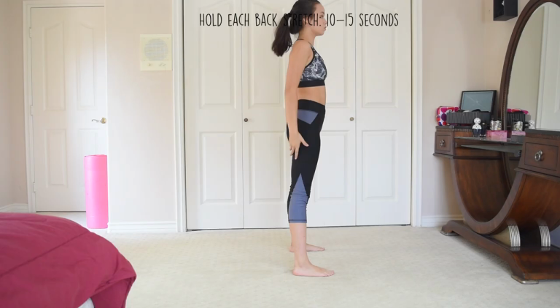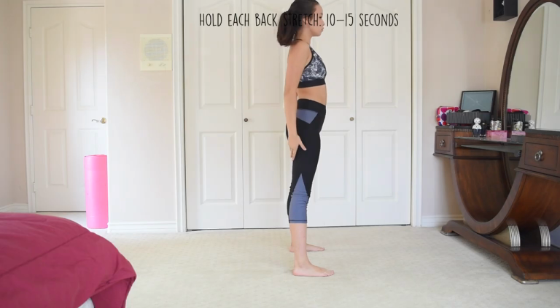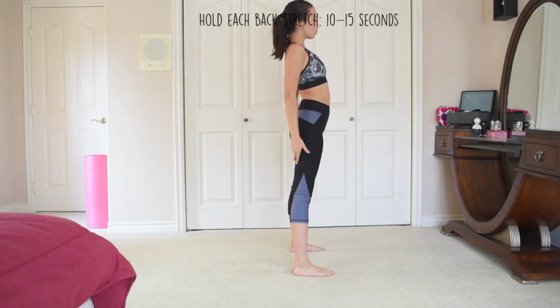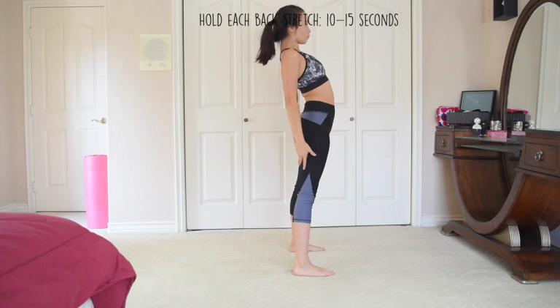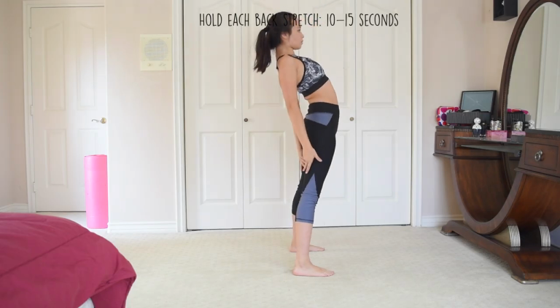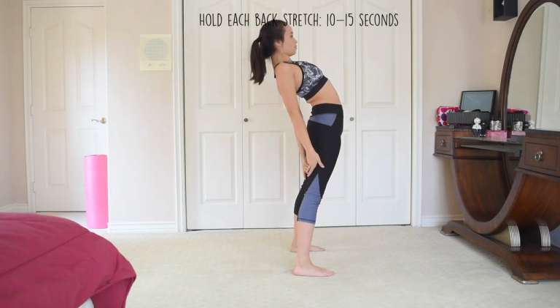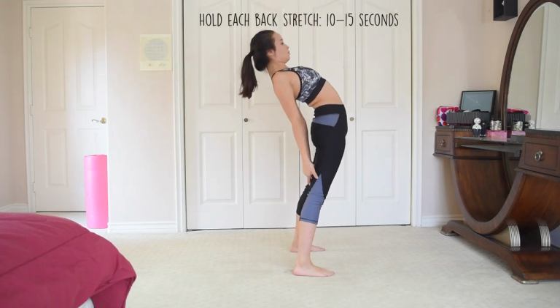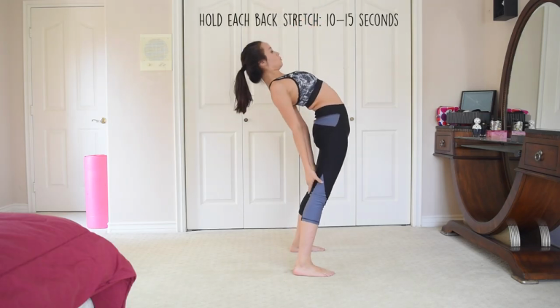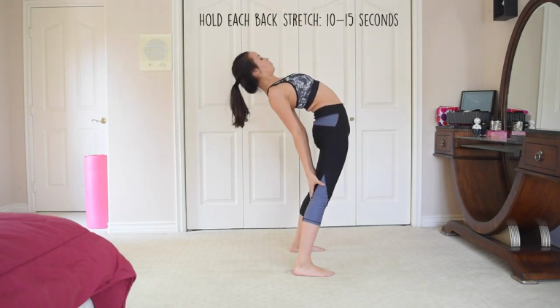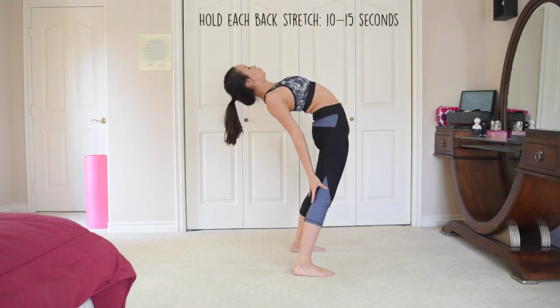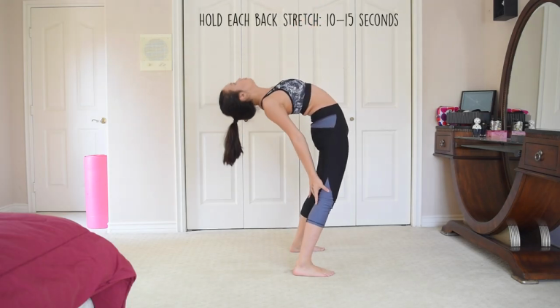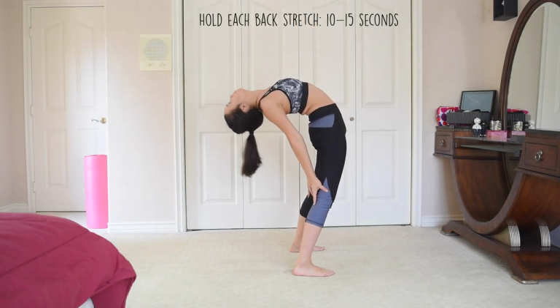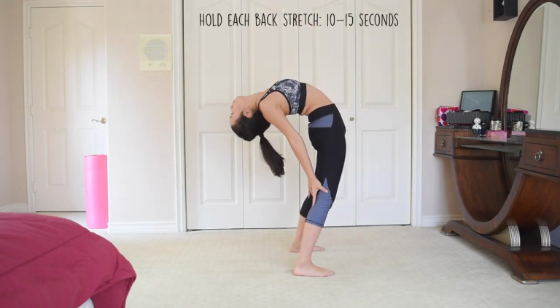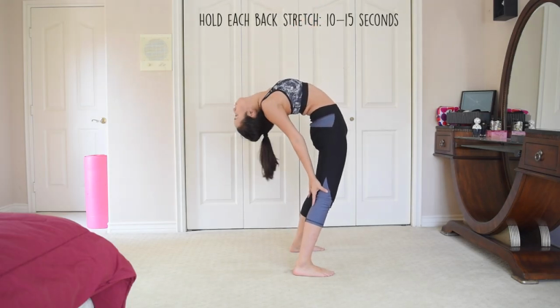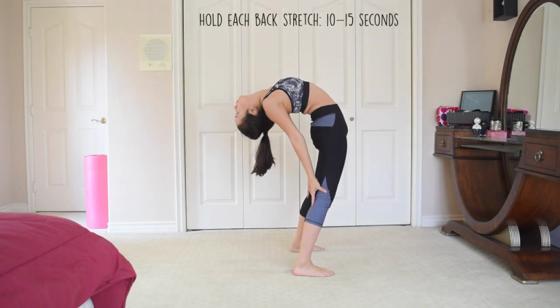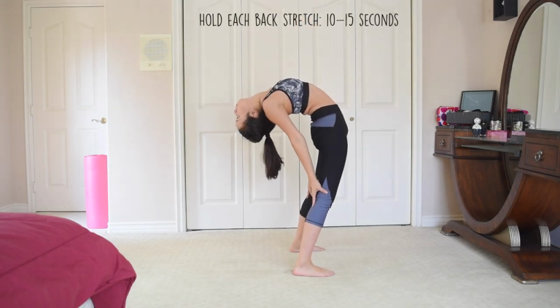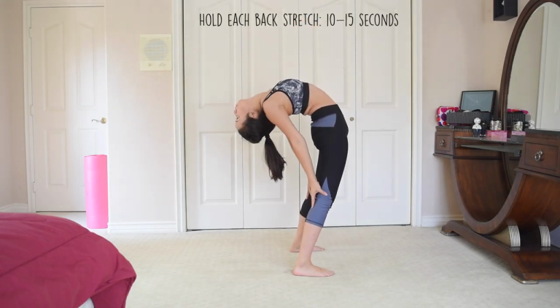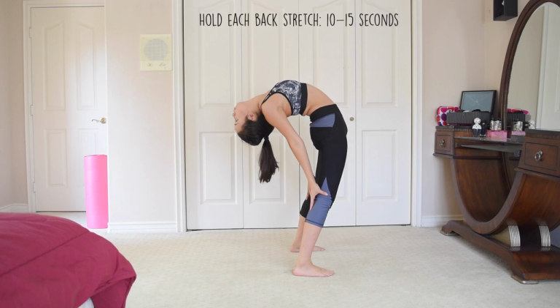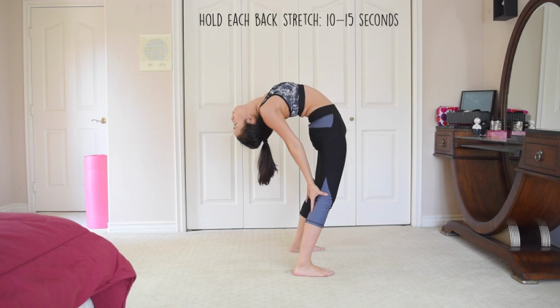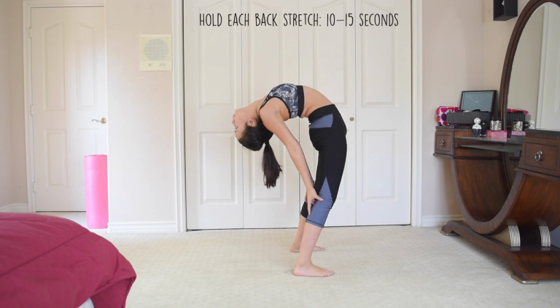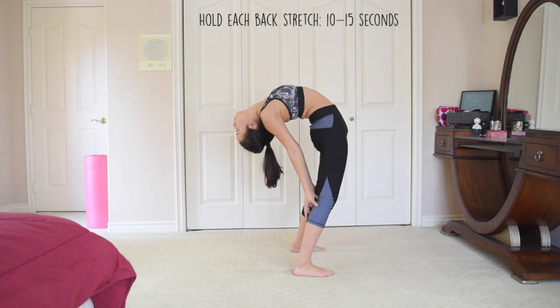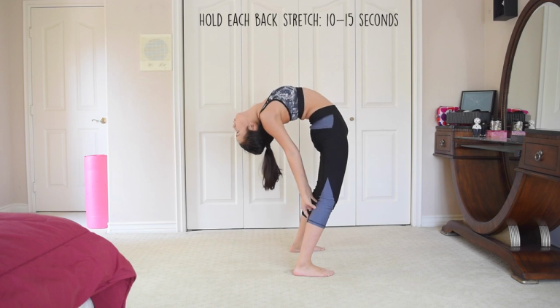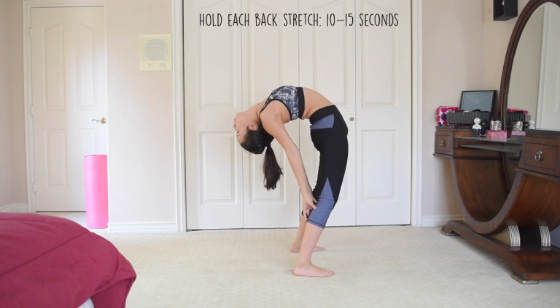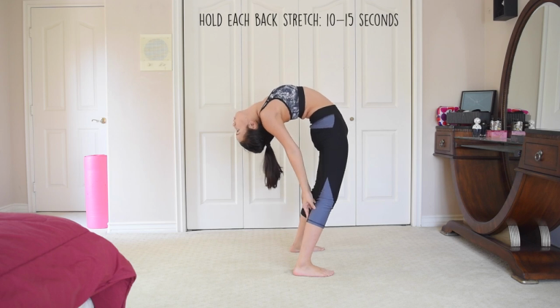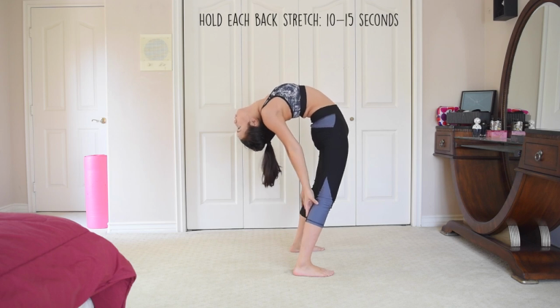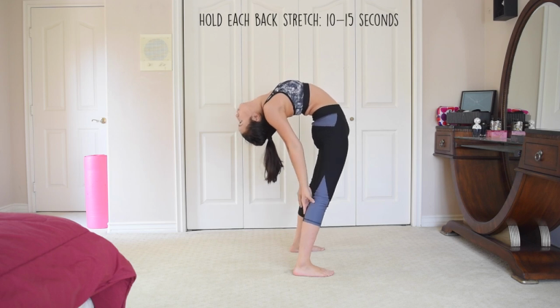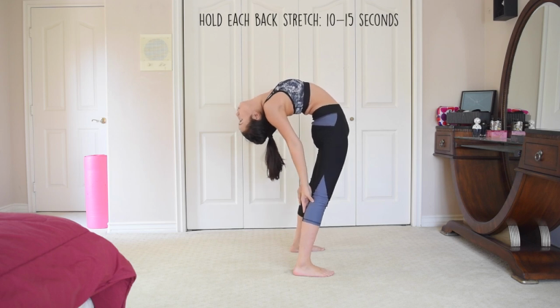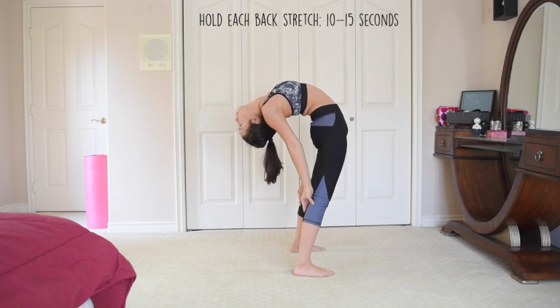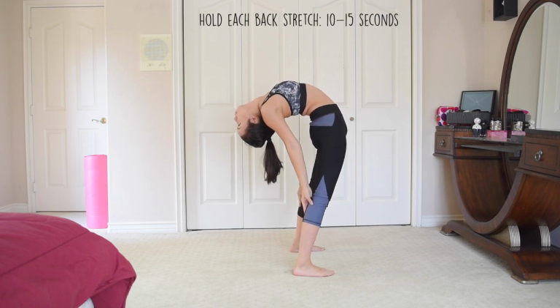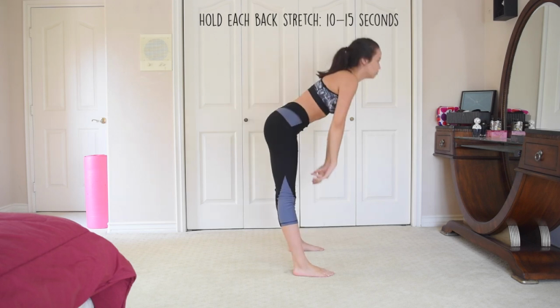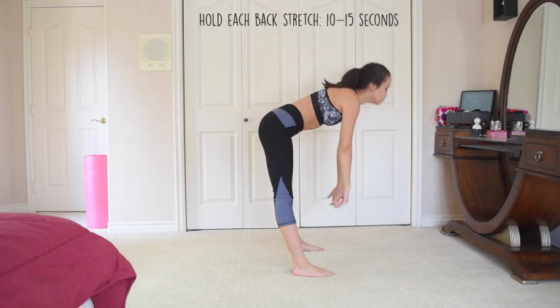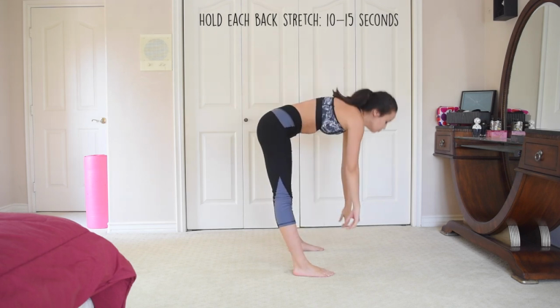We are first just going to begin by stretching our backs. If you don't feel that your back is stretched enough with these stretches, I have two back-stretching videos that you can check out.